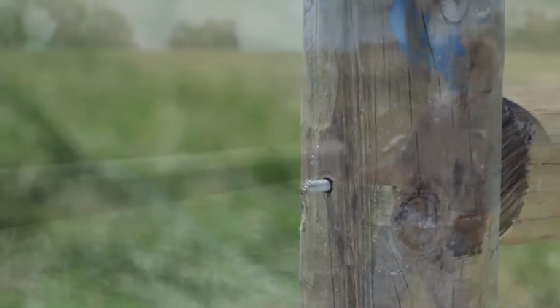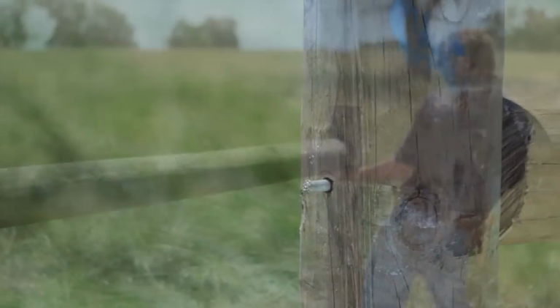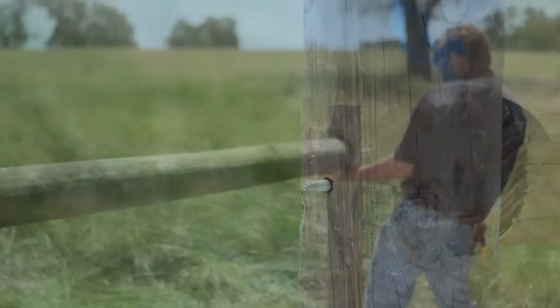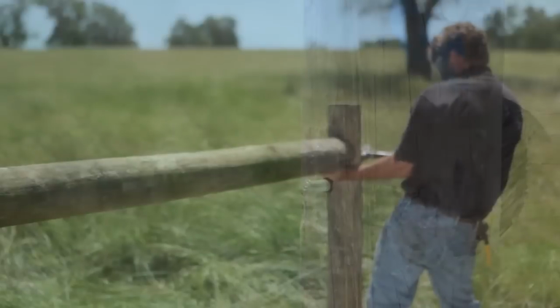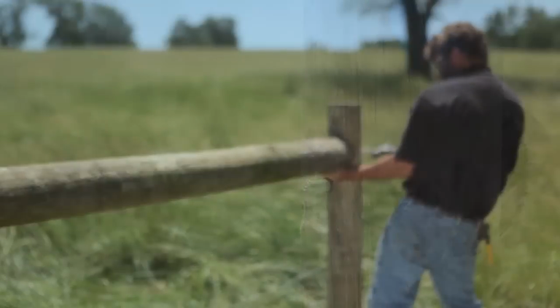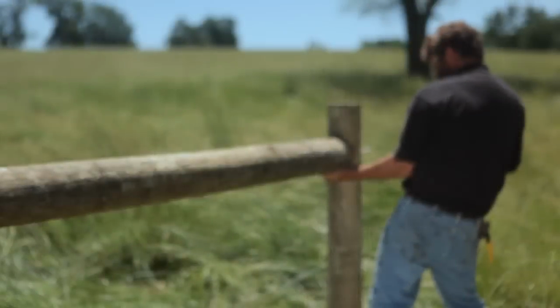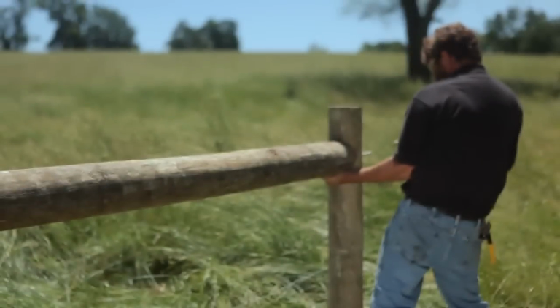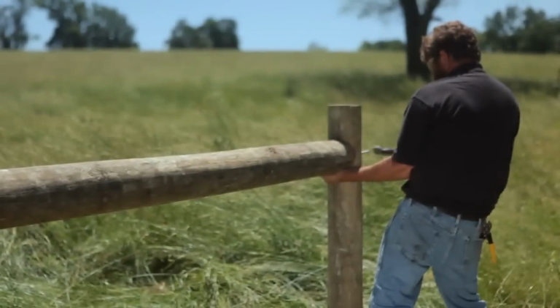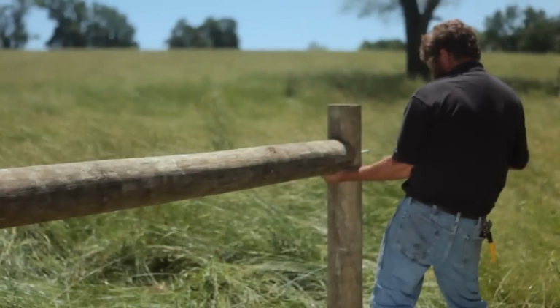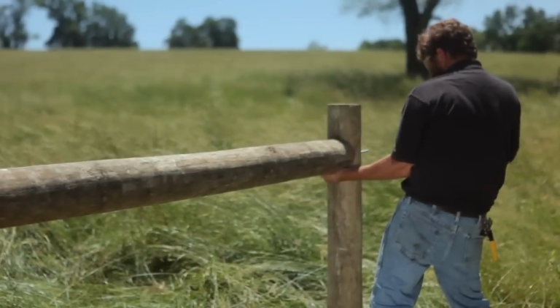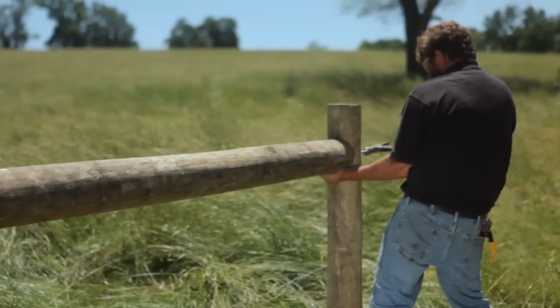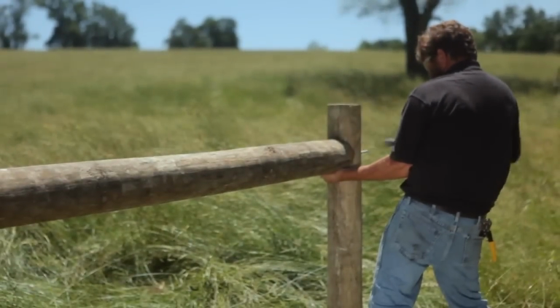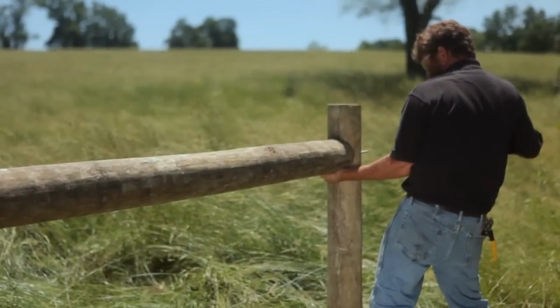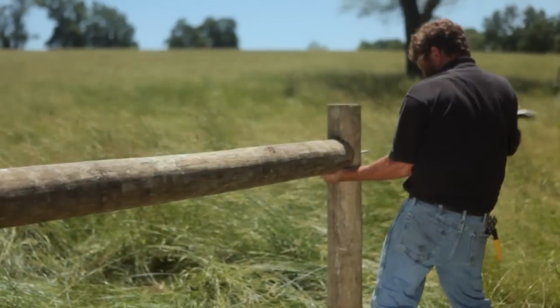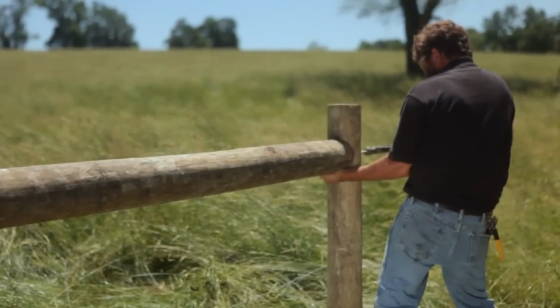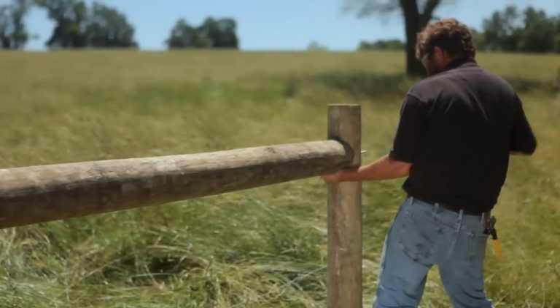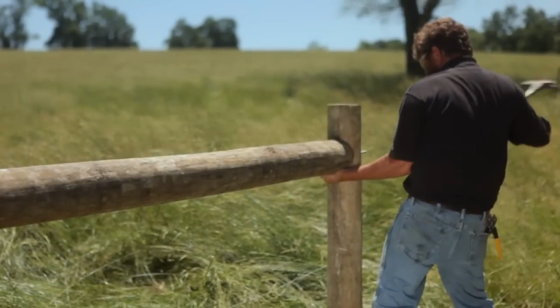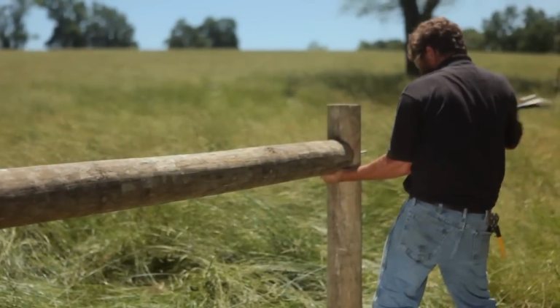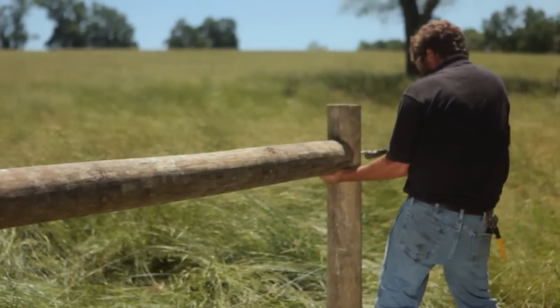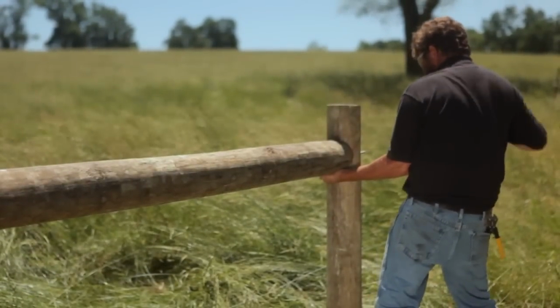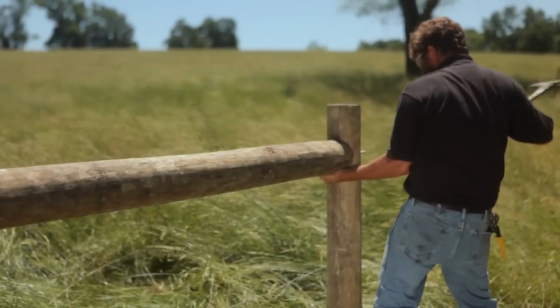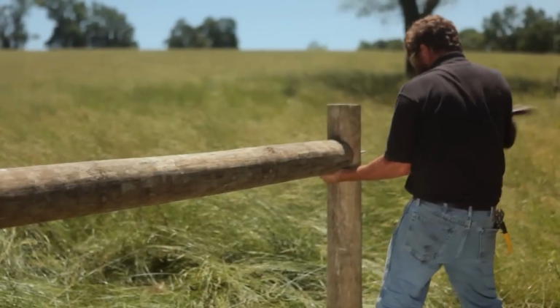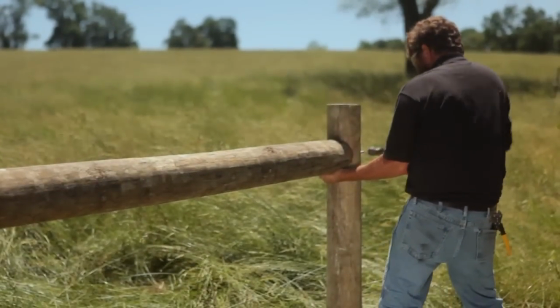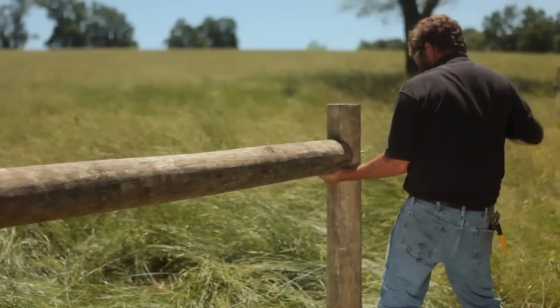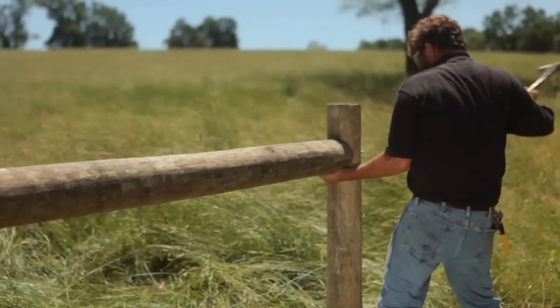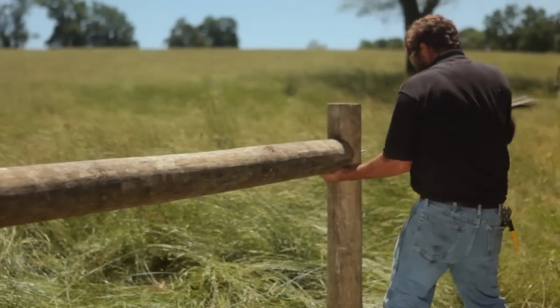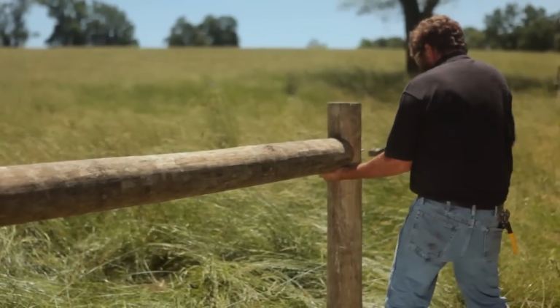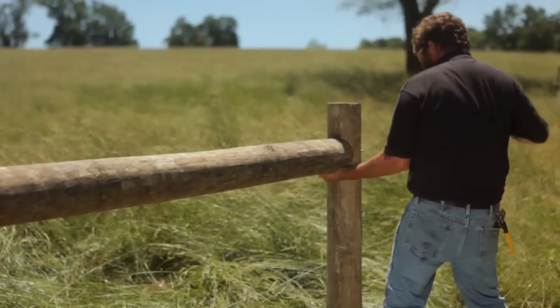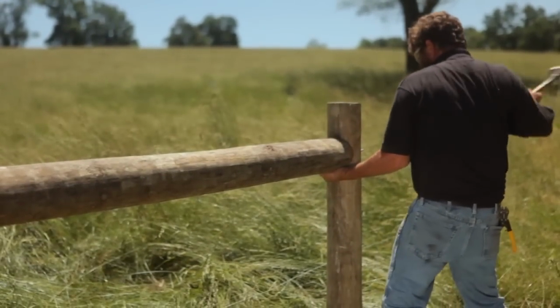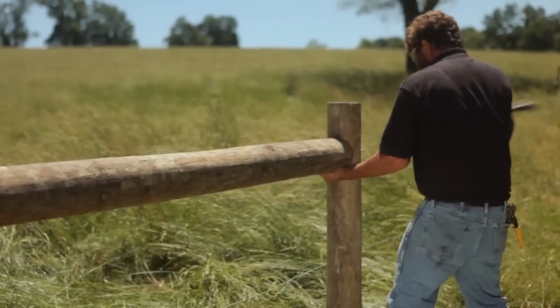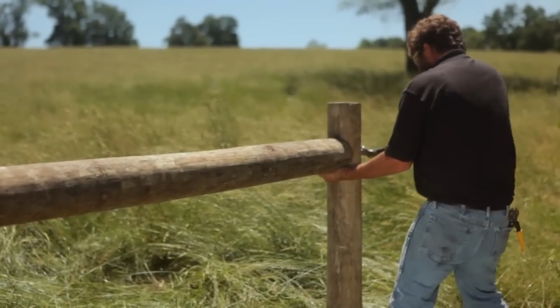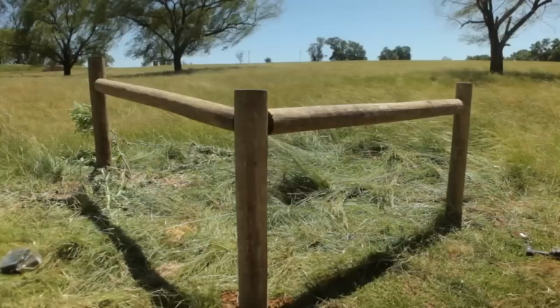Or if you're building a double brace, leave the exposed pin to hang the second horizontal brace.